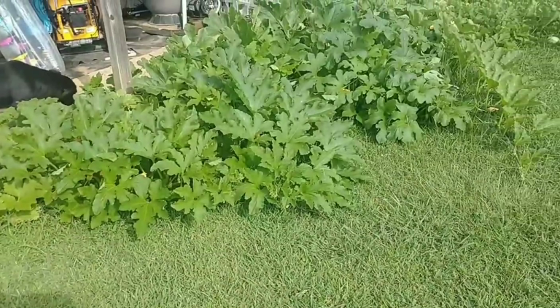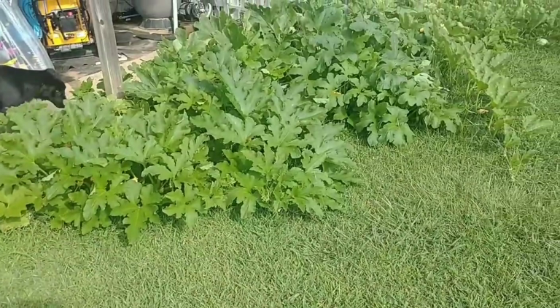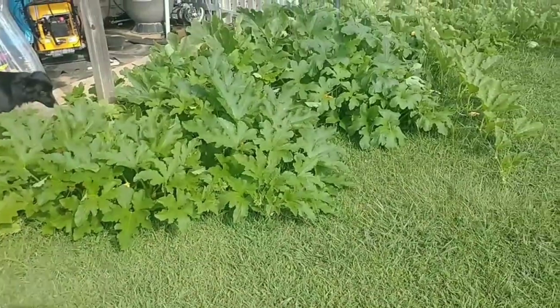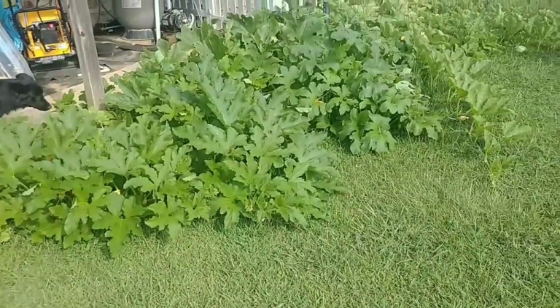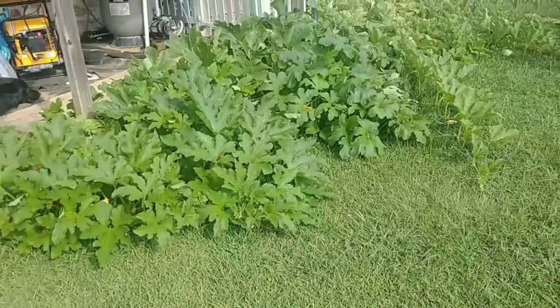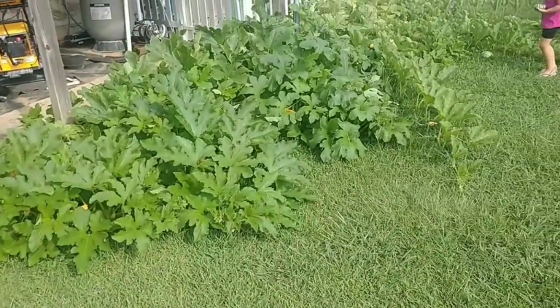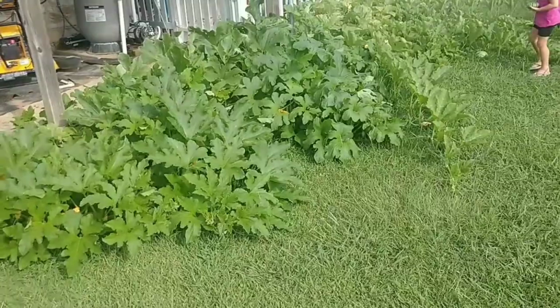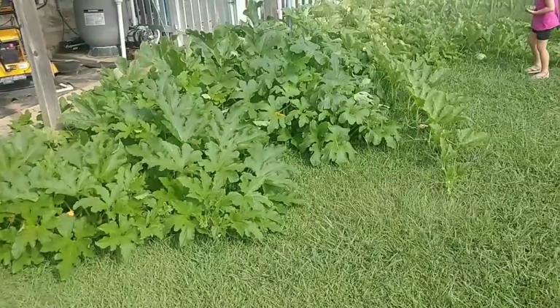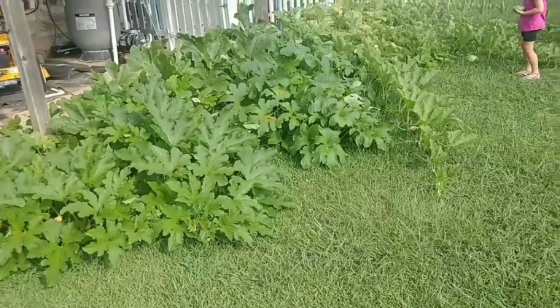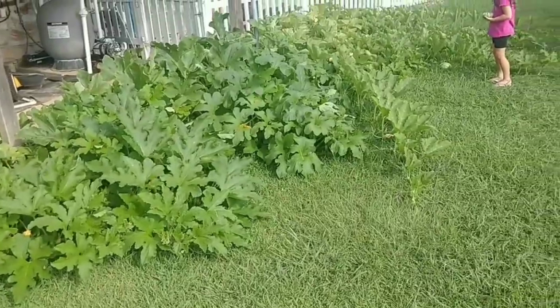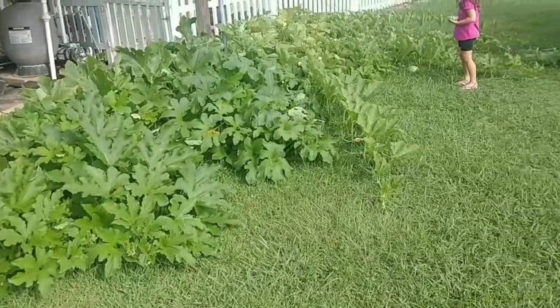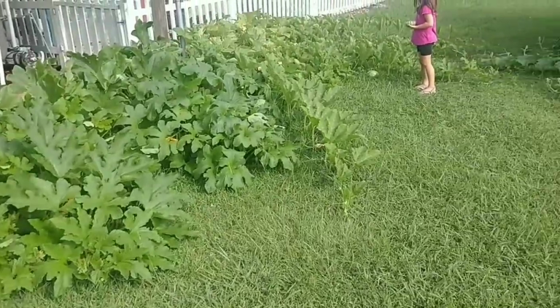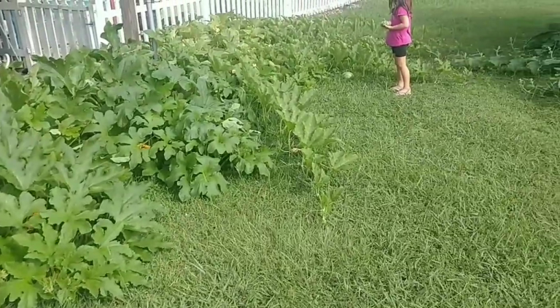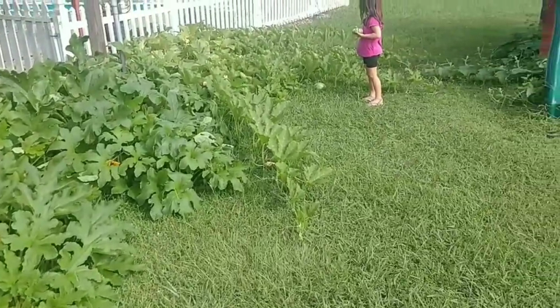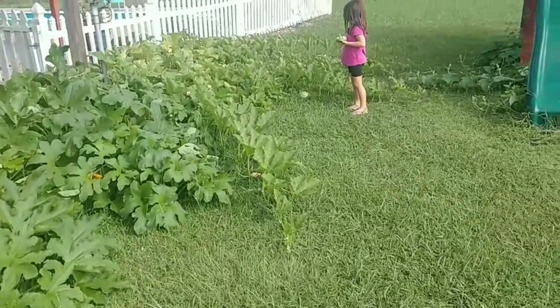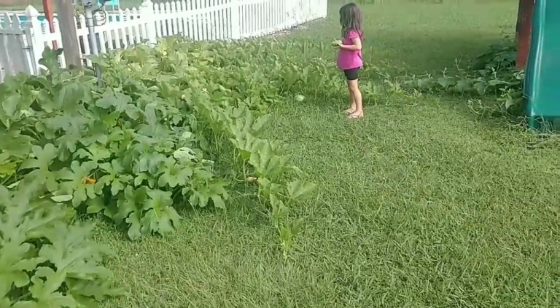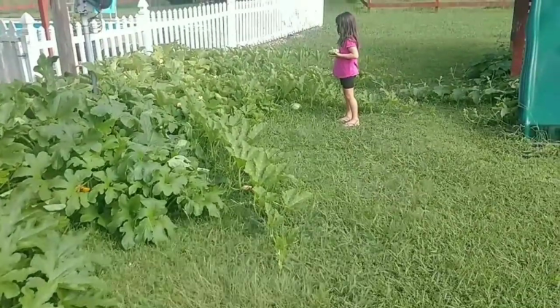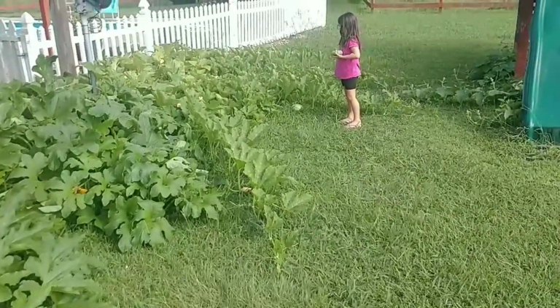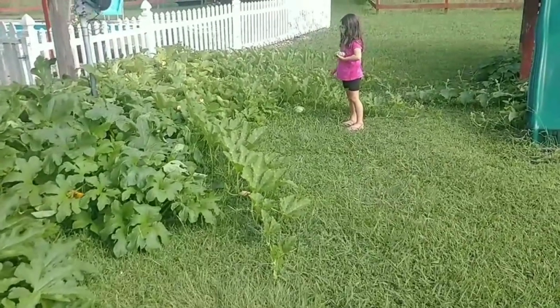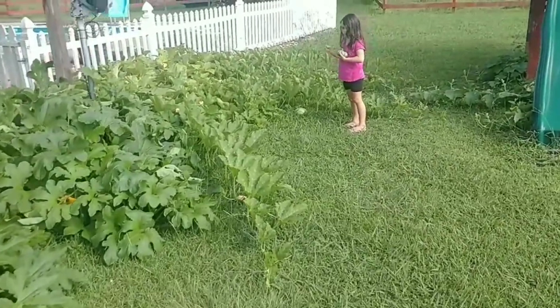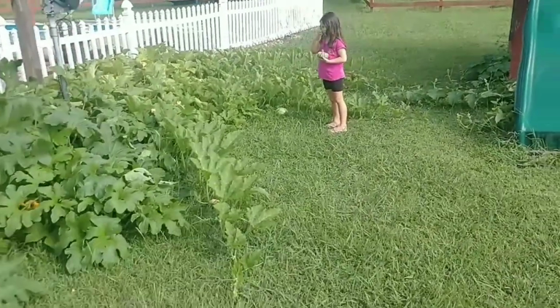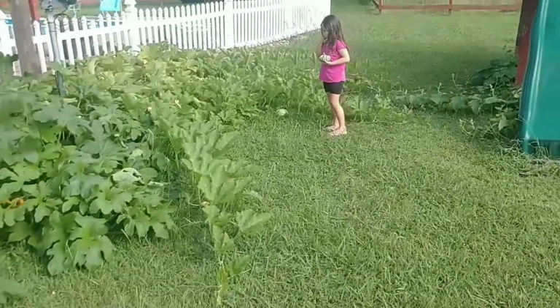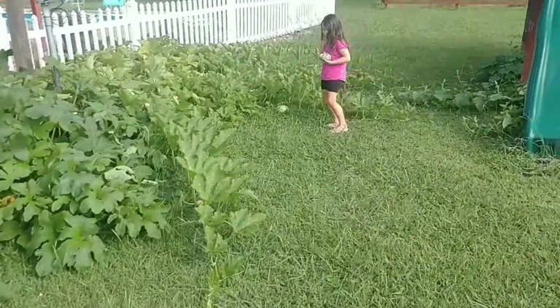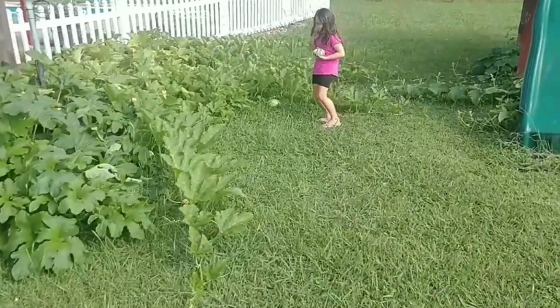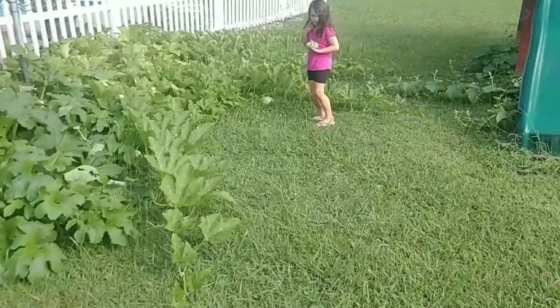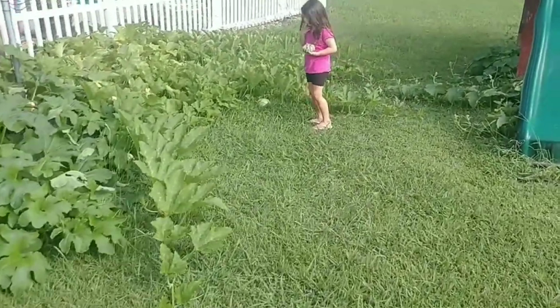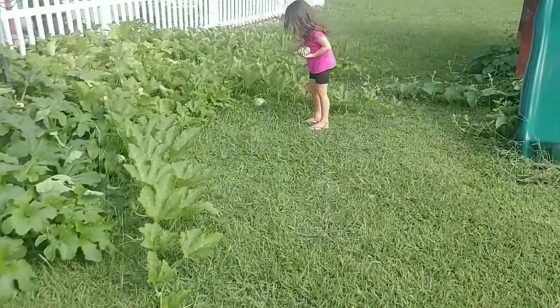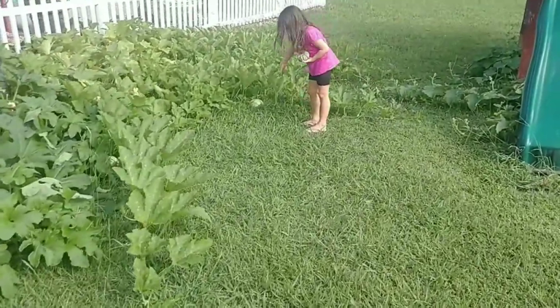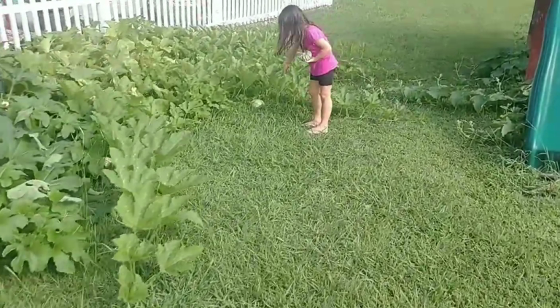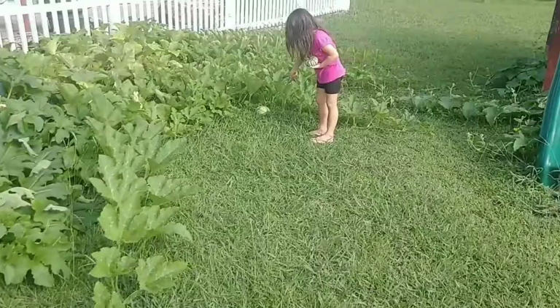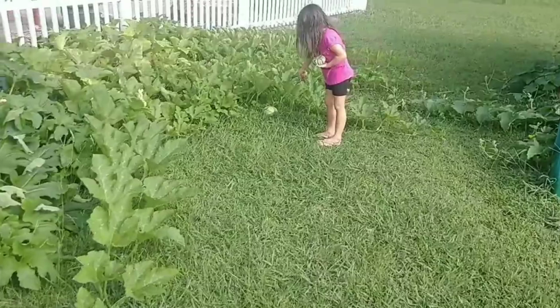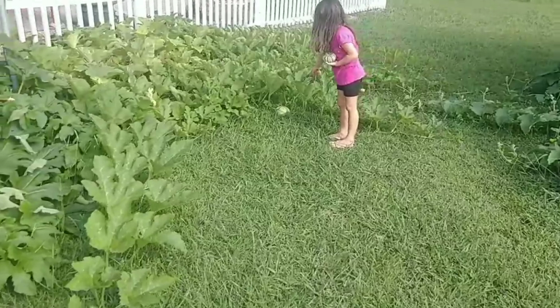The acorn squash is doing excellent. My pumpkin patch has taken over the backyard.